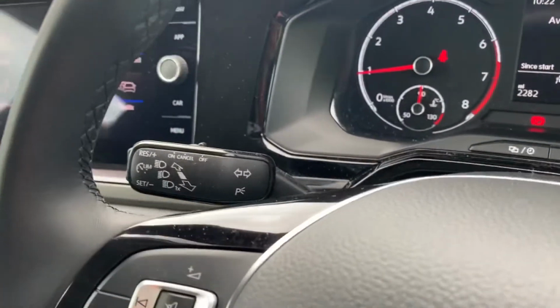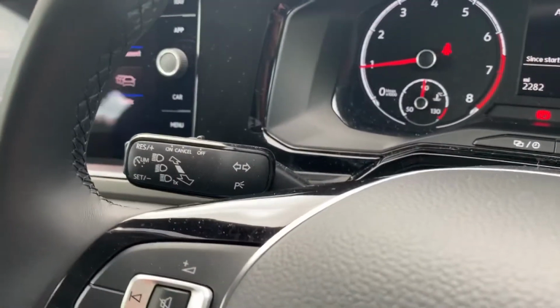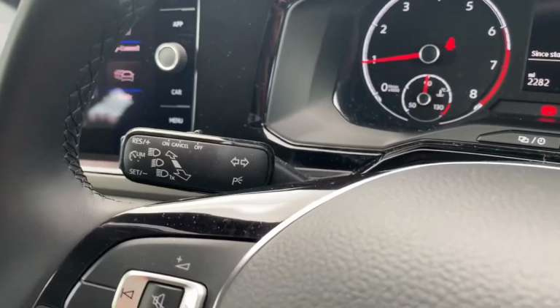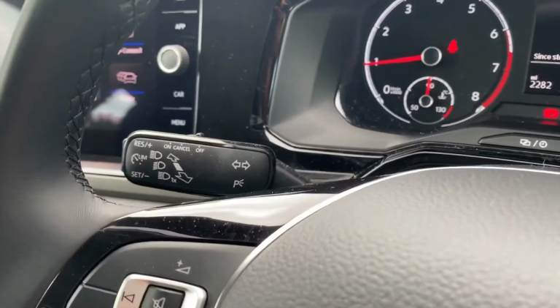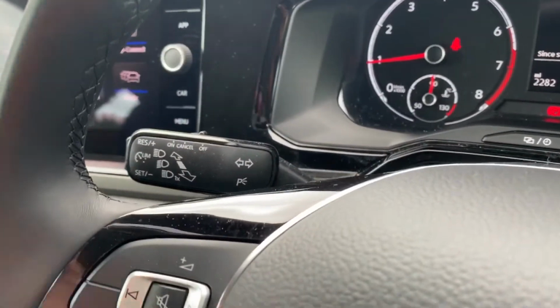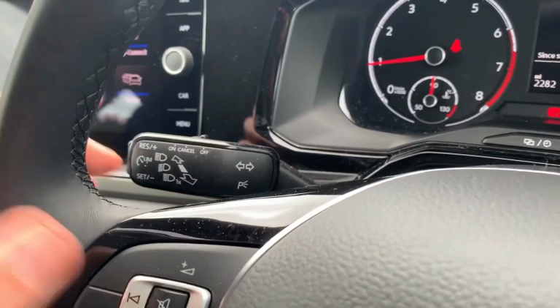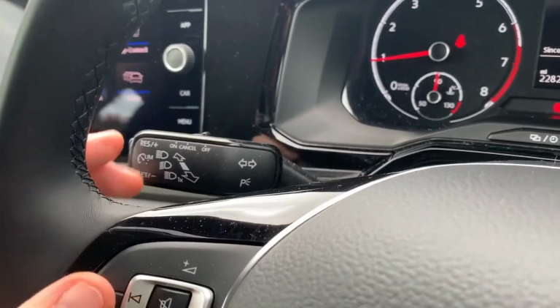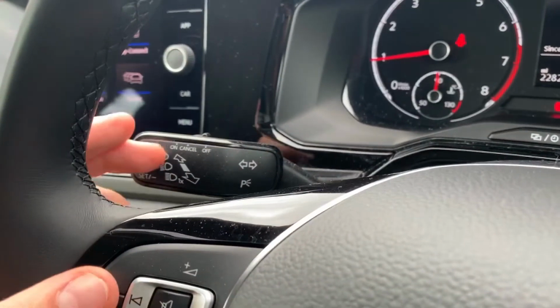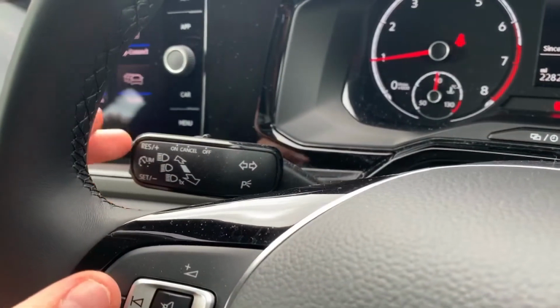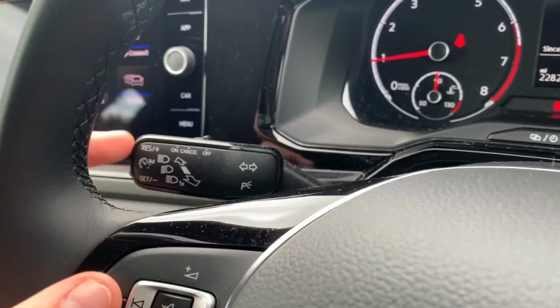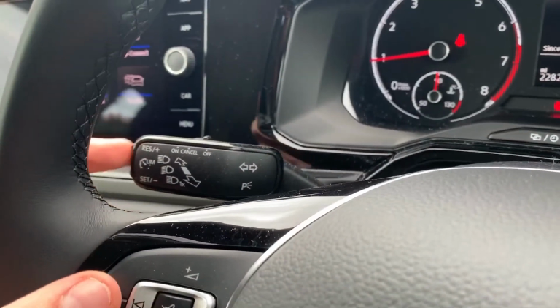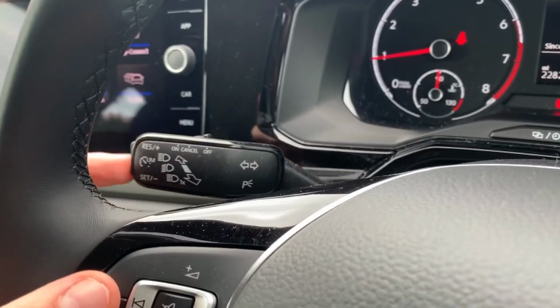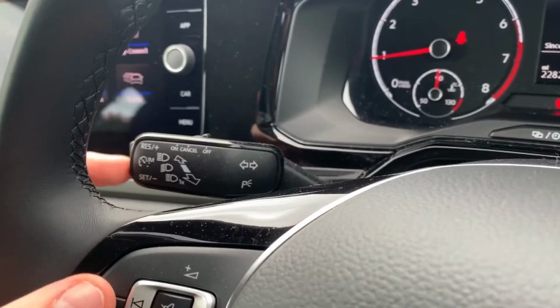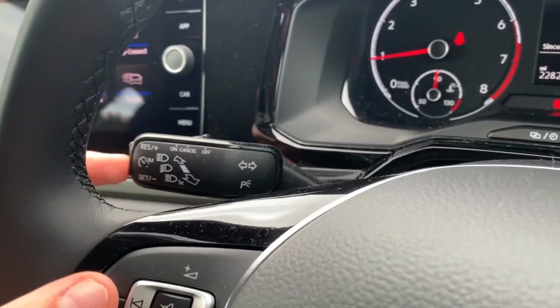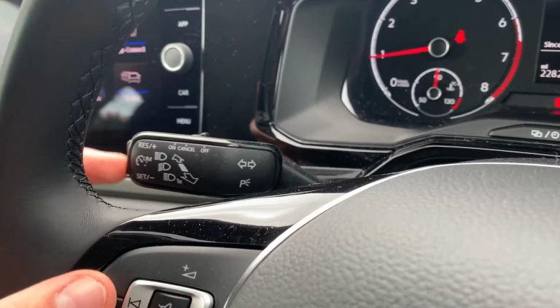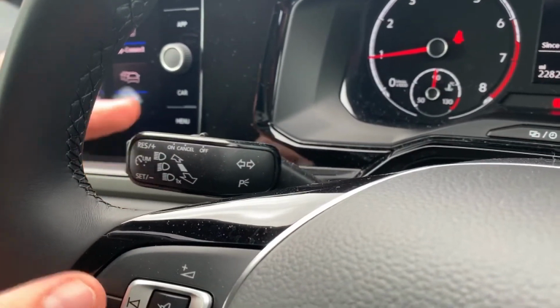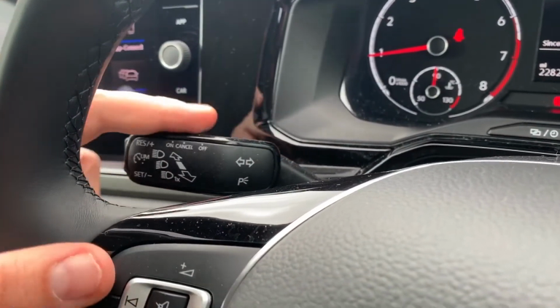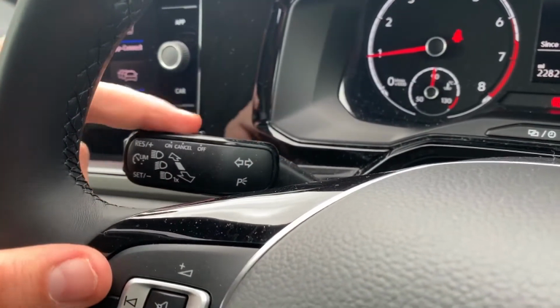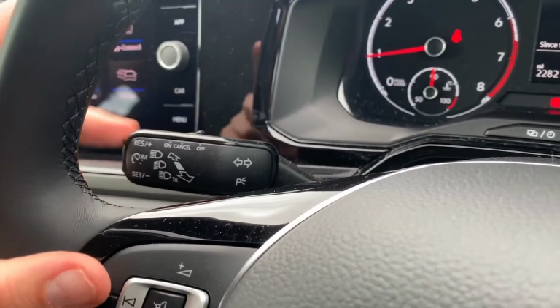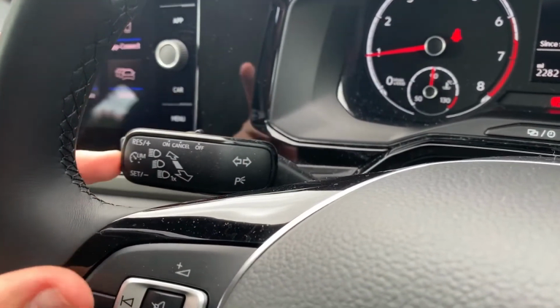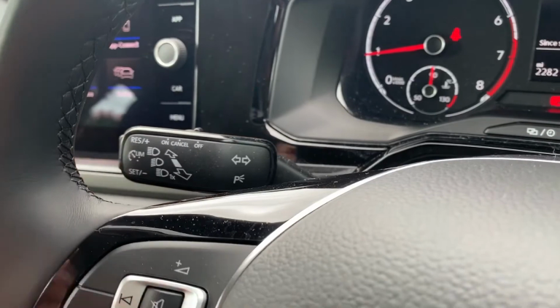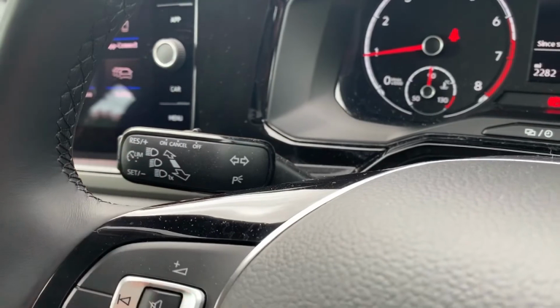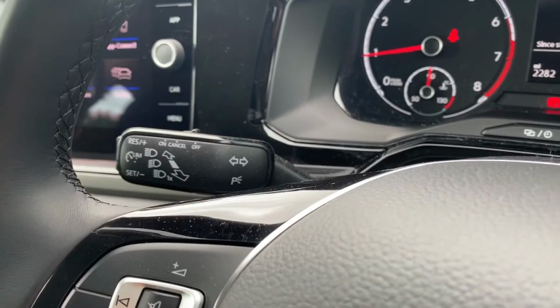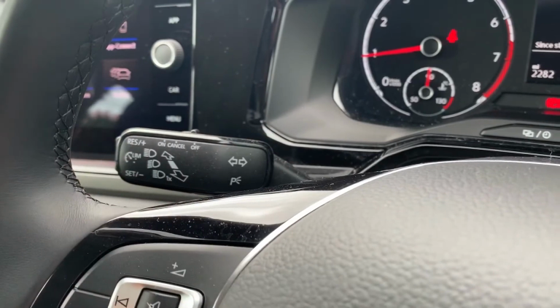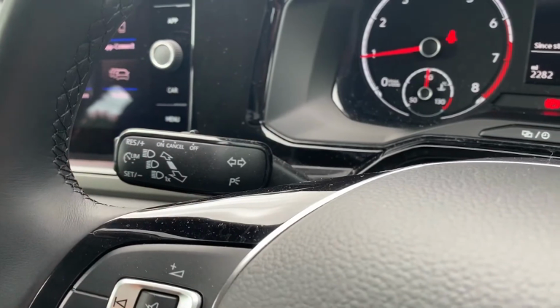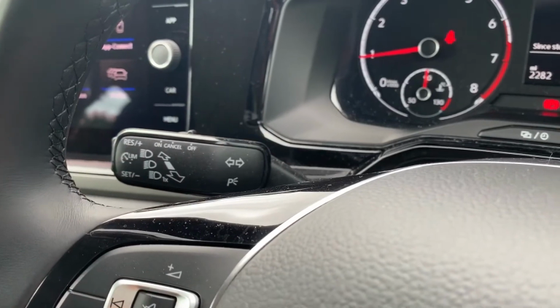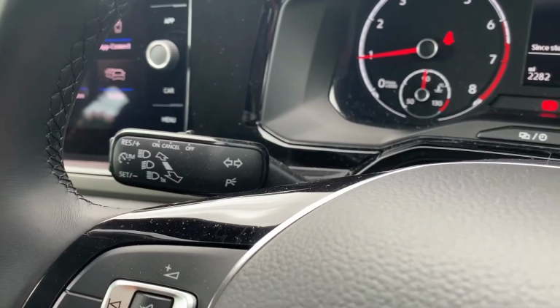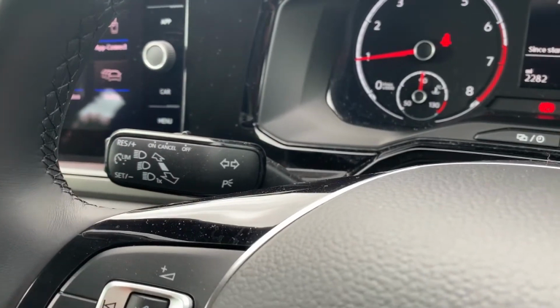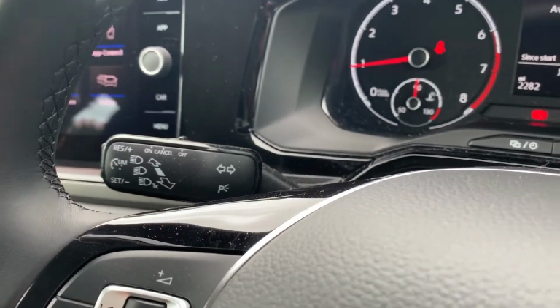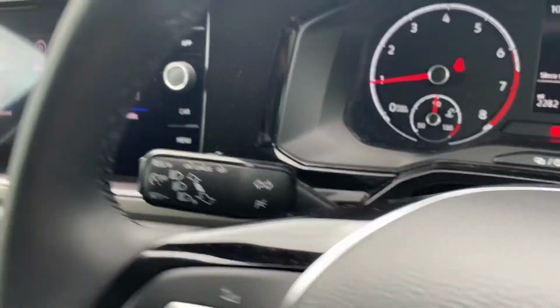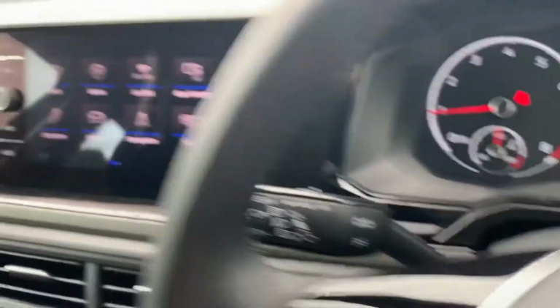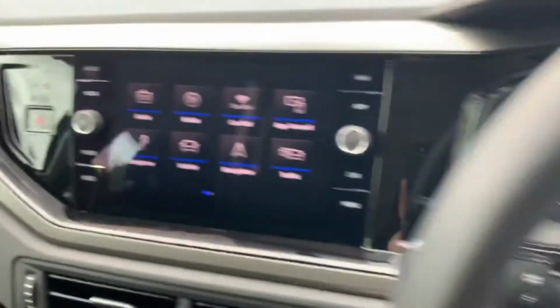On the left hand side of the steering wheel we have stereo controls. Just behind that on the indicator stalk you can see we've got cruise control and speed limiter controls as well.